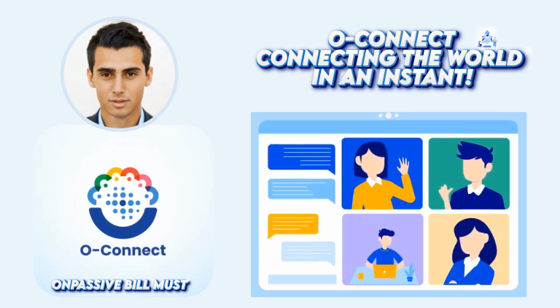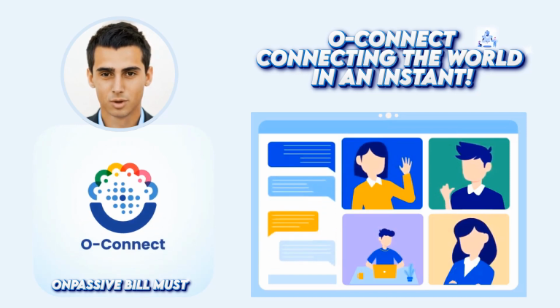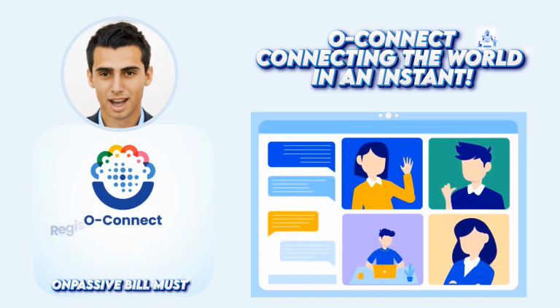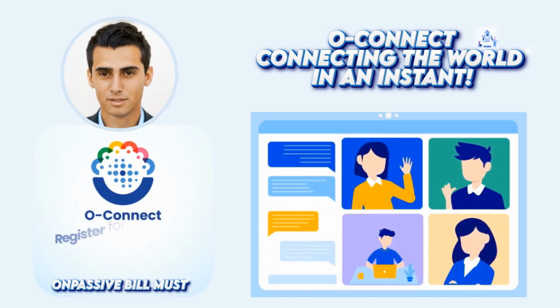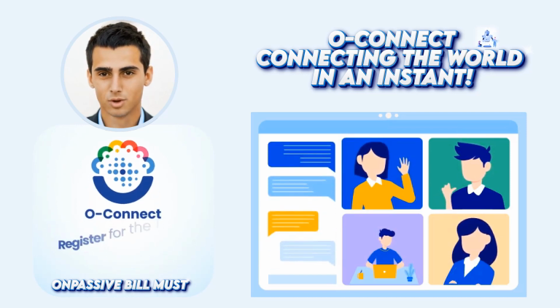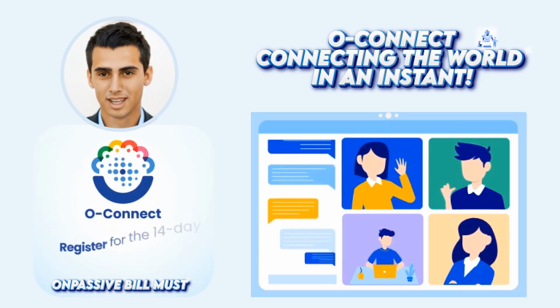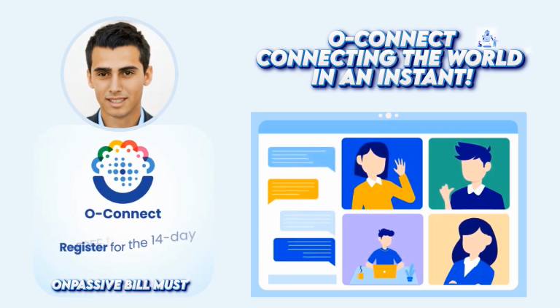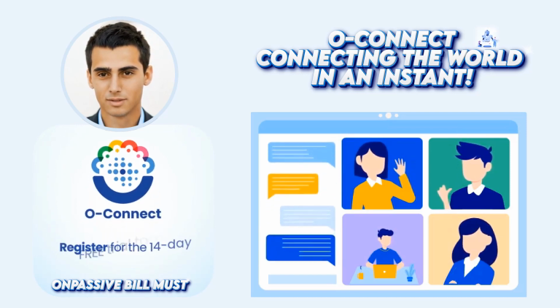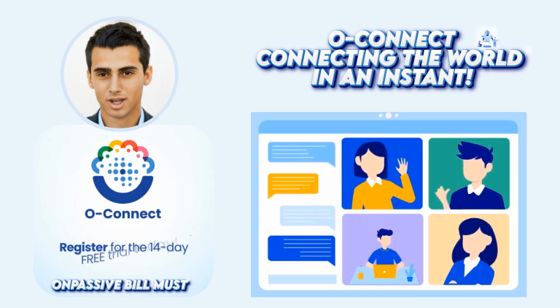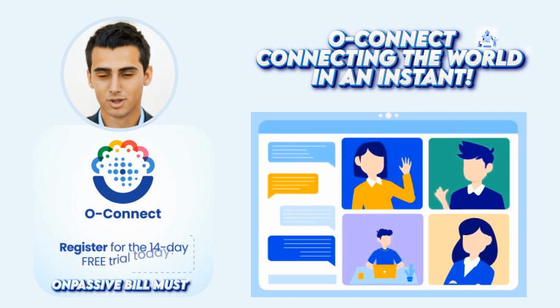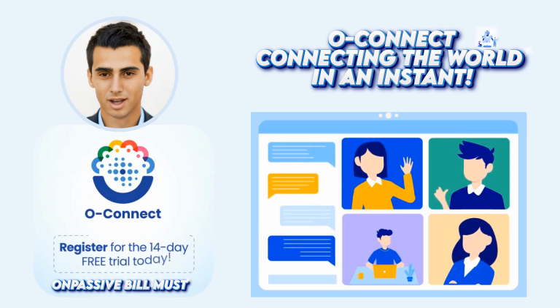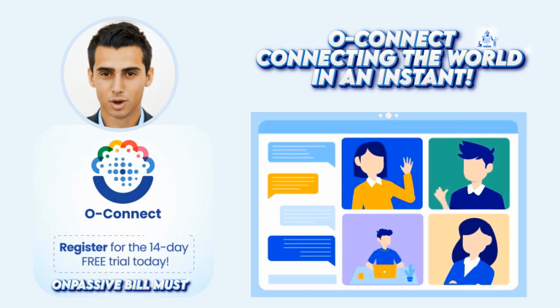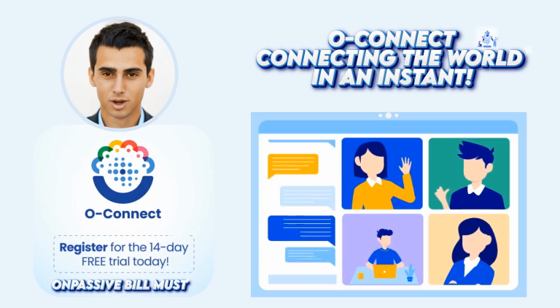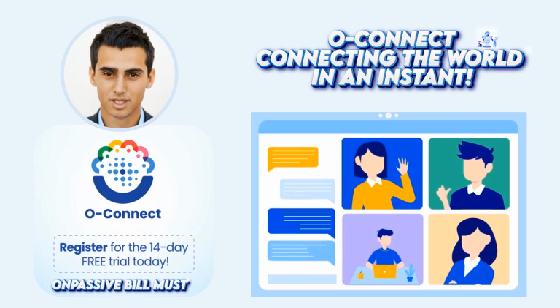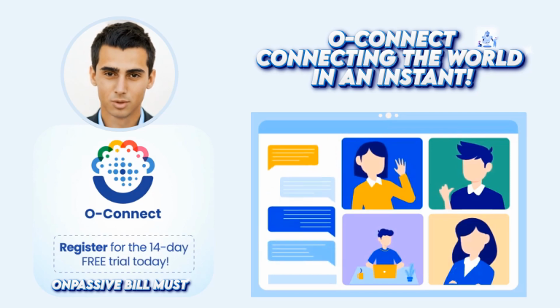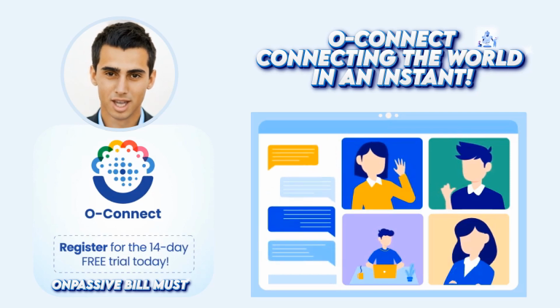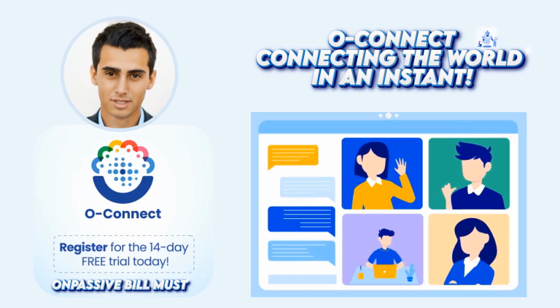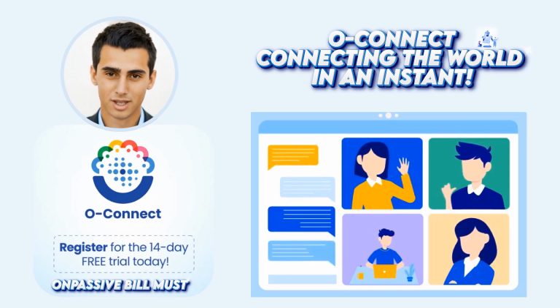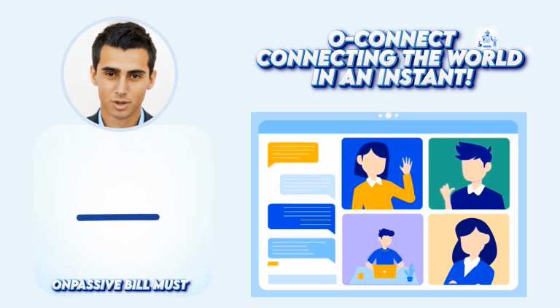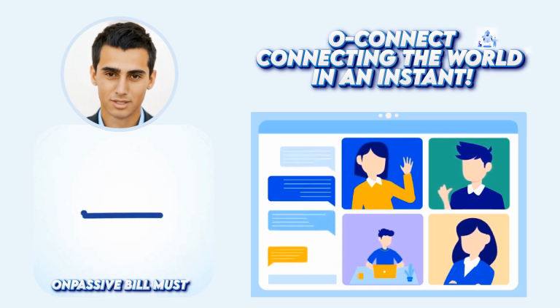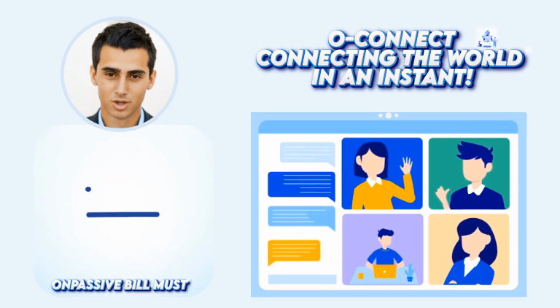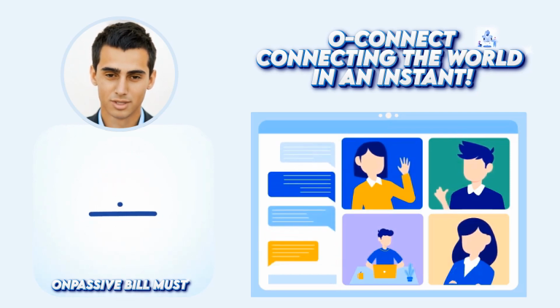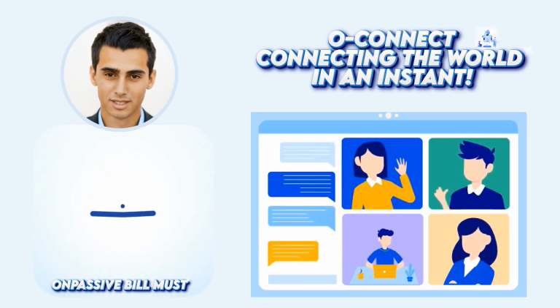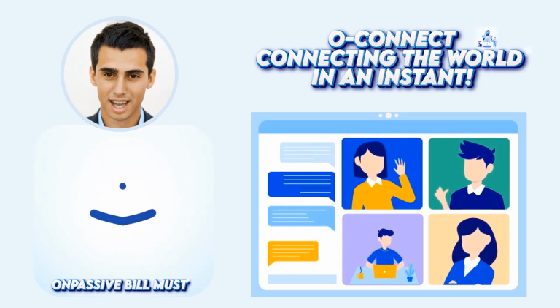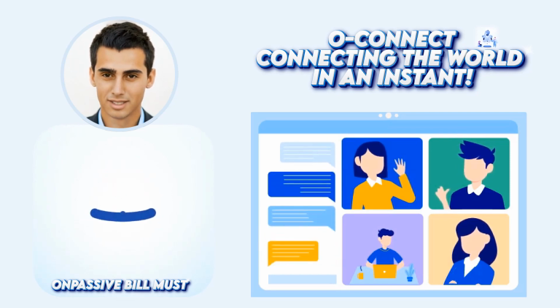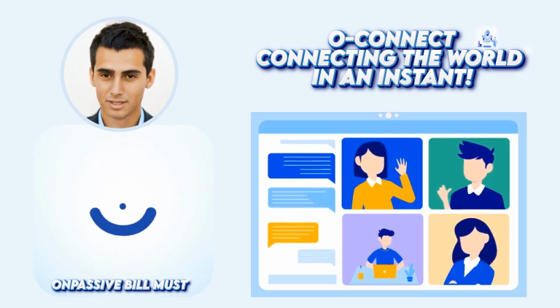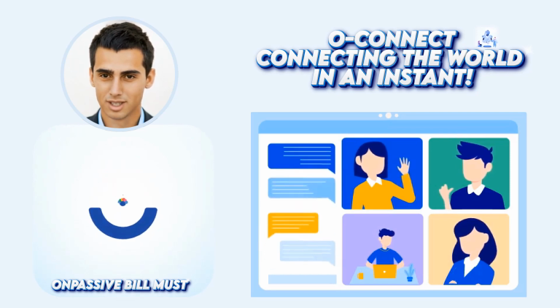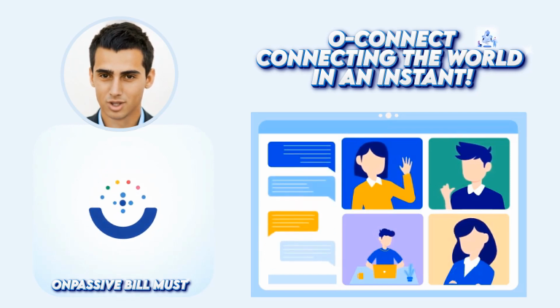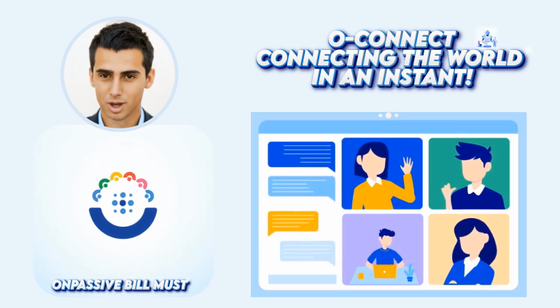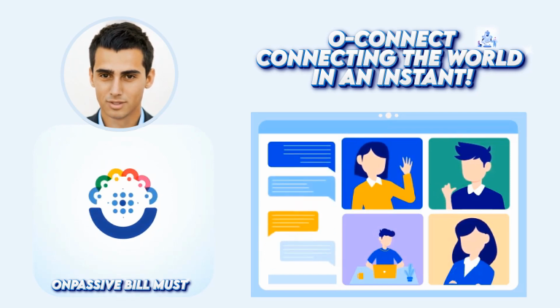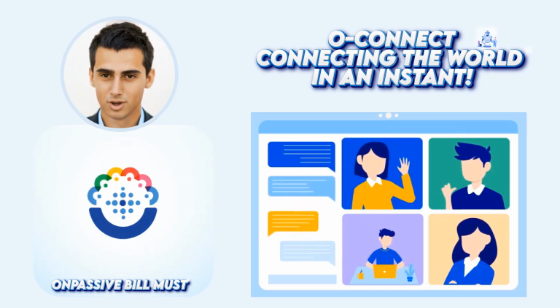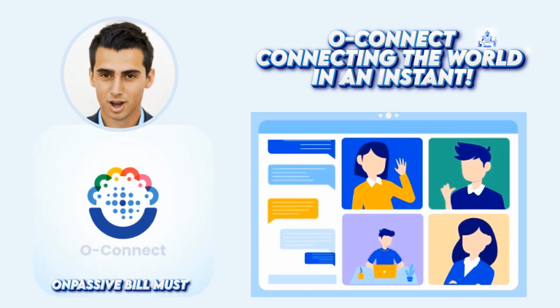You can get a 14-day free trial when registered with us, and only then you will see the excellent features we have to offer.